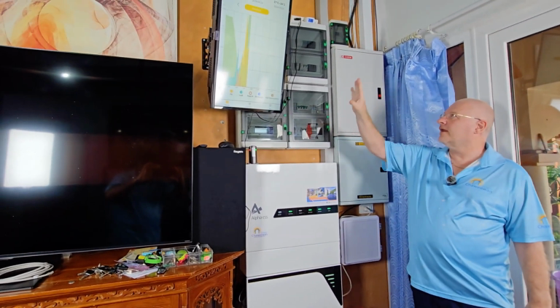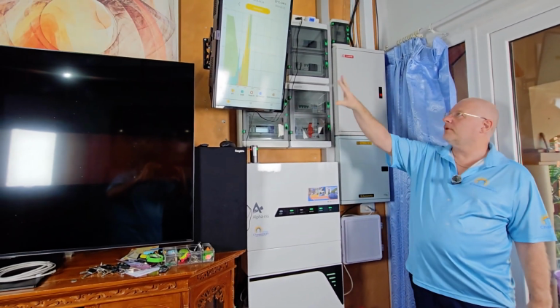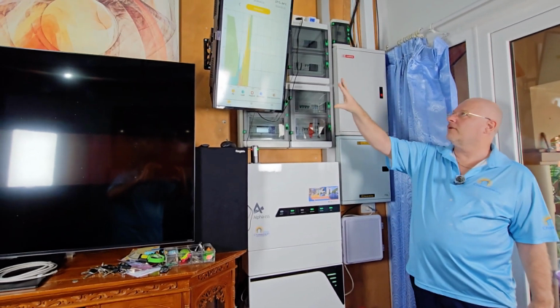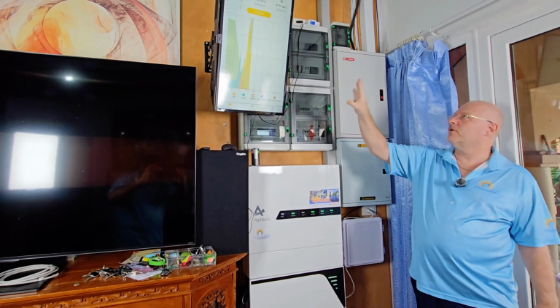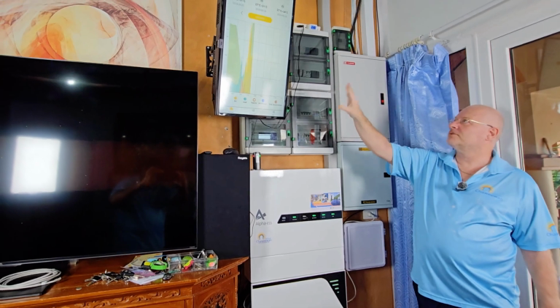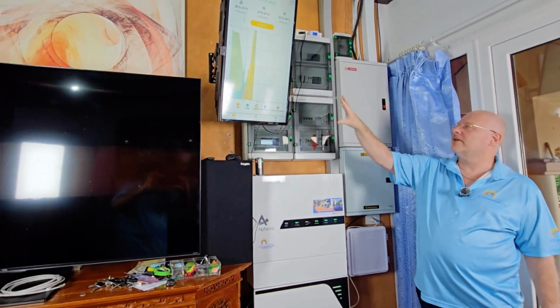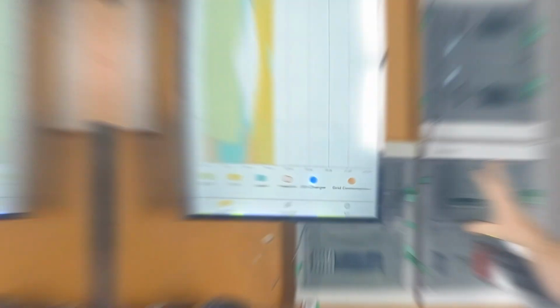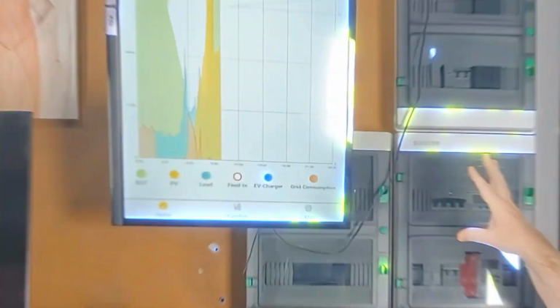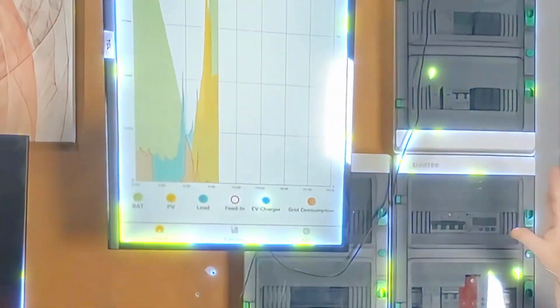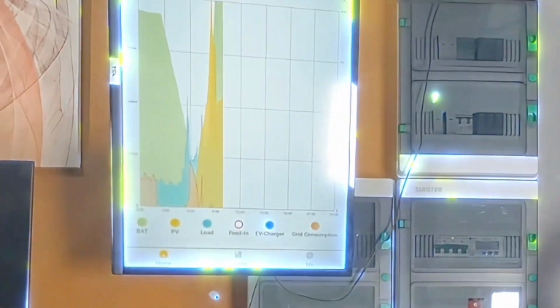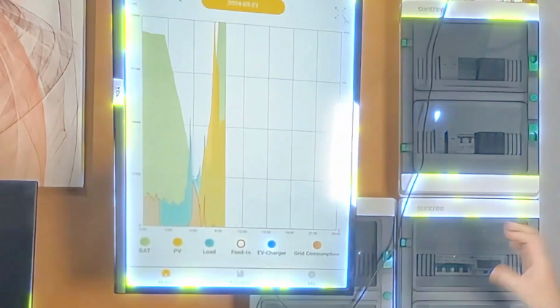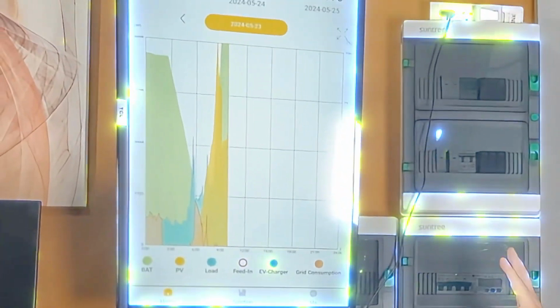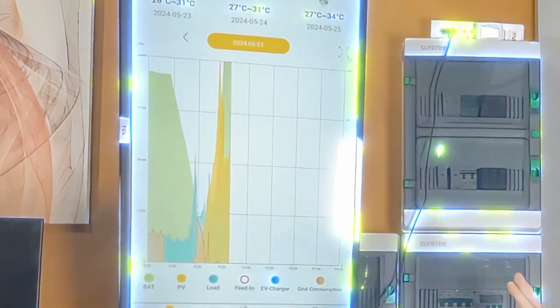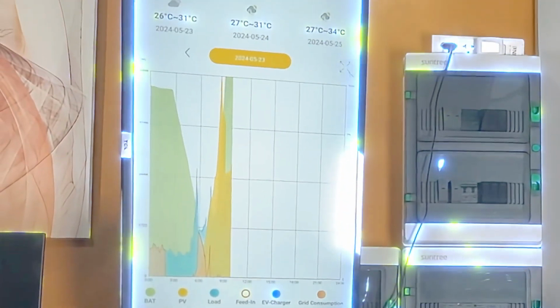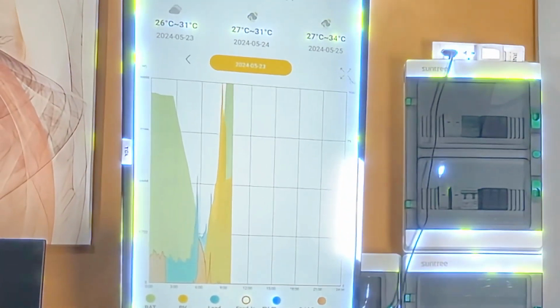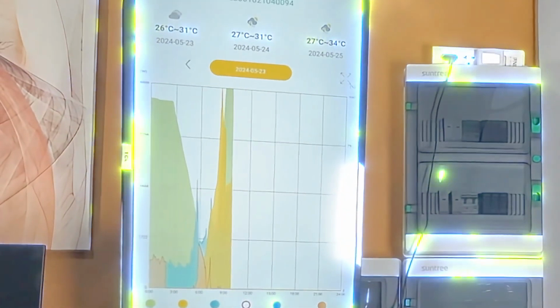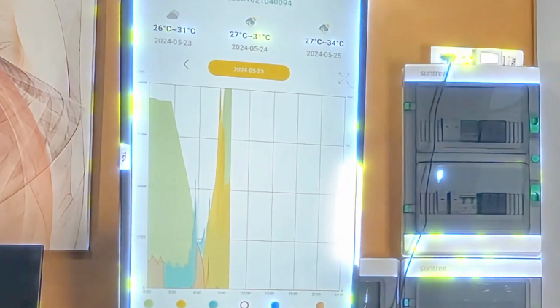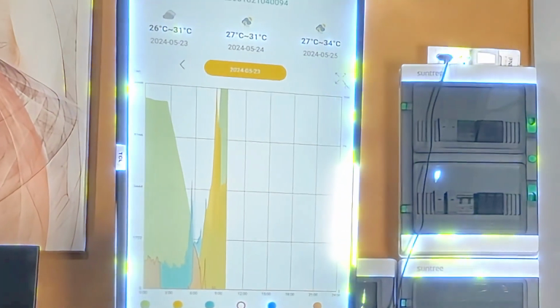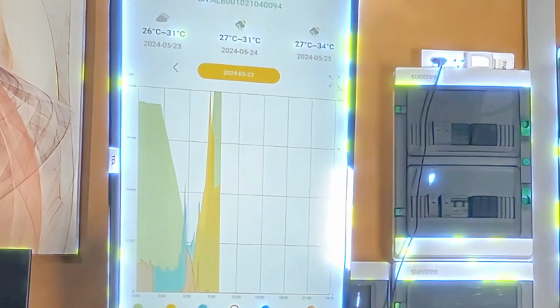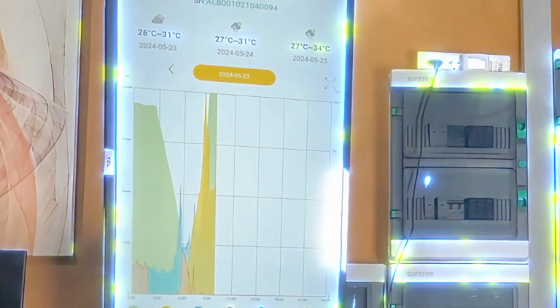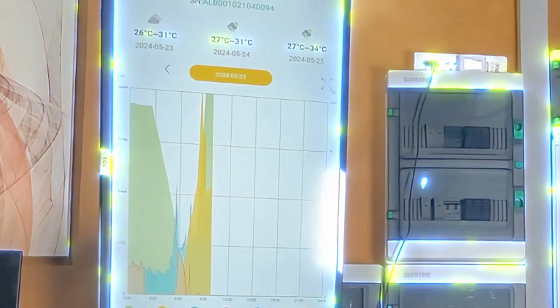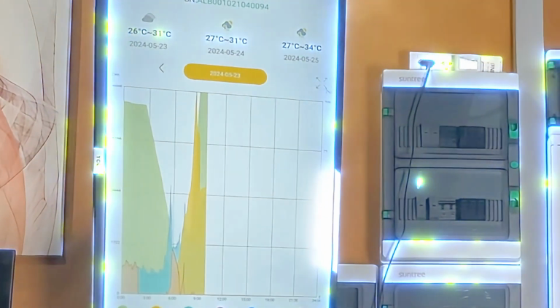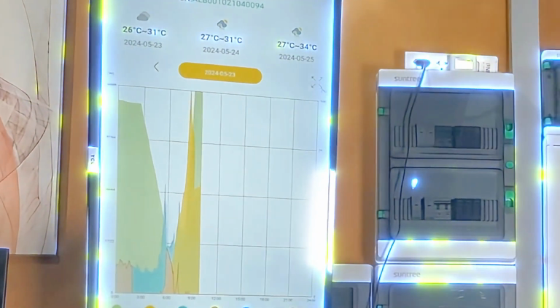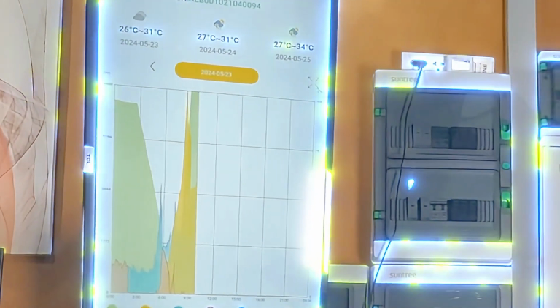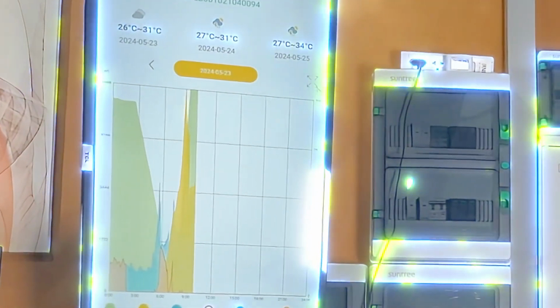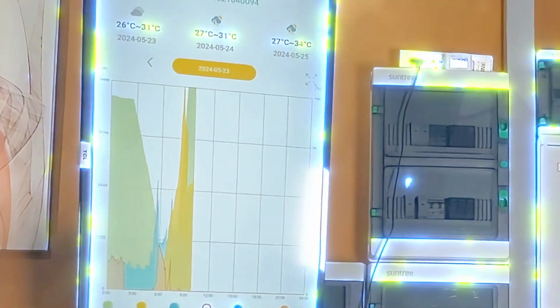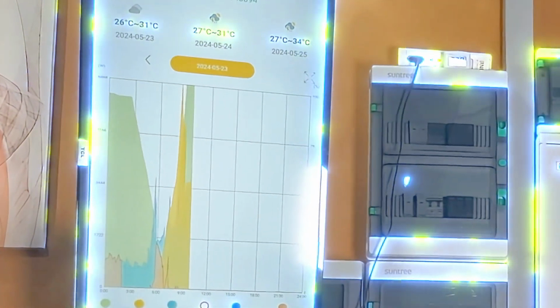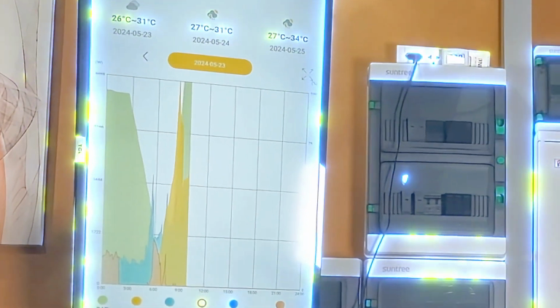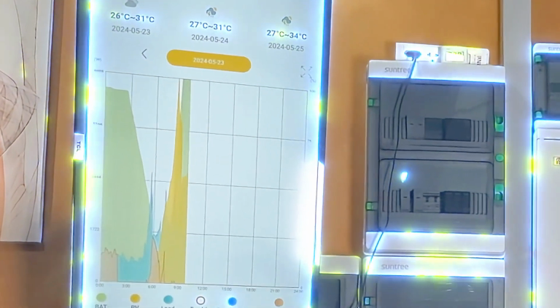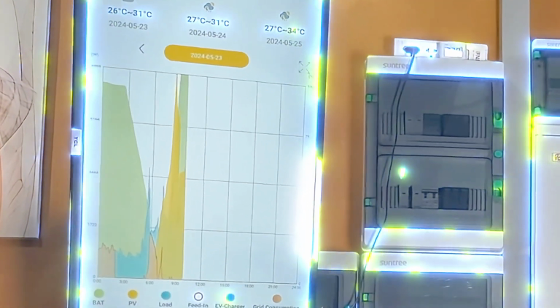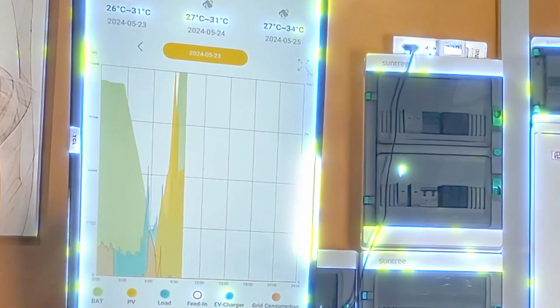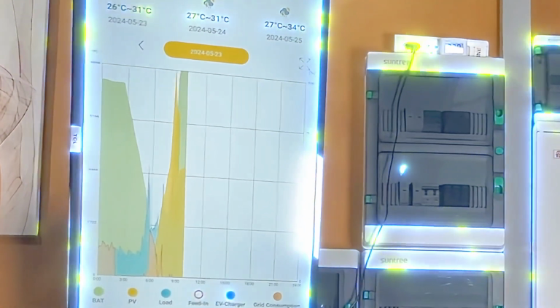And here we have the observation display — this is what you will see on your phone if you have this system.